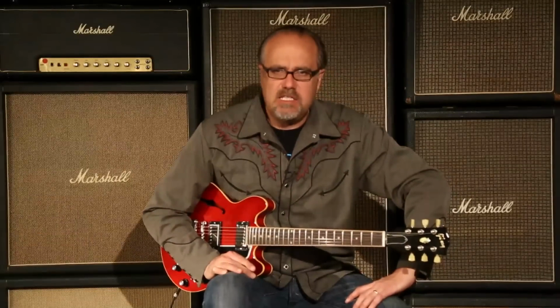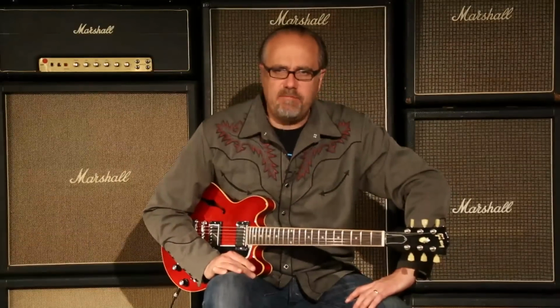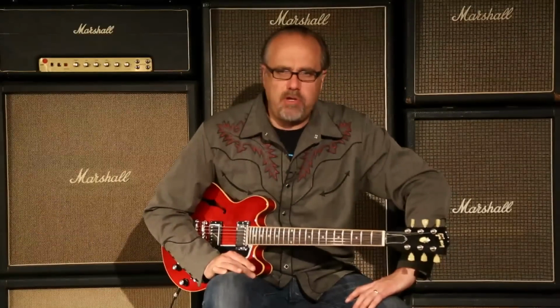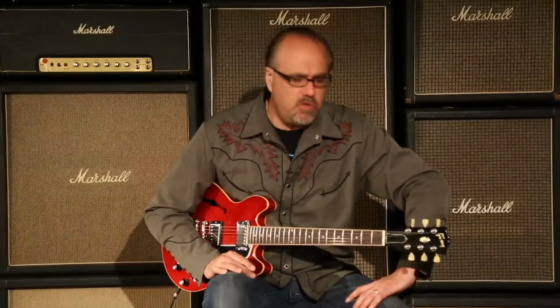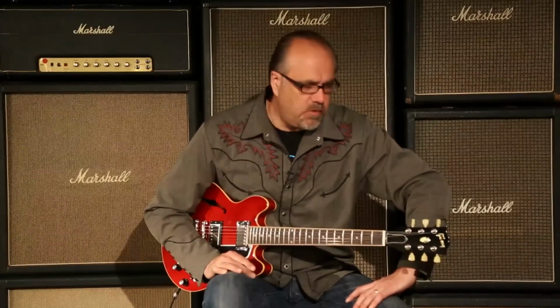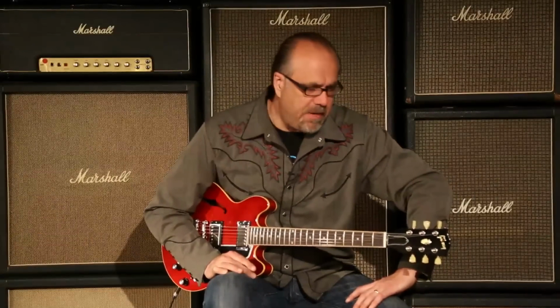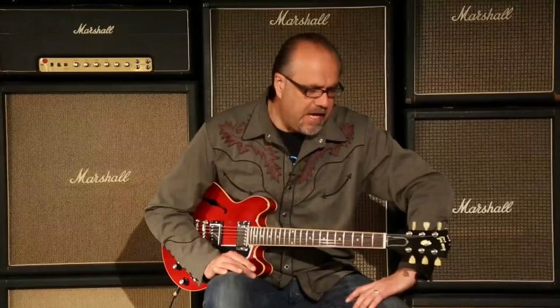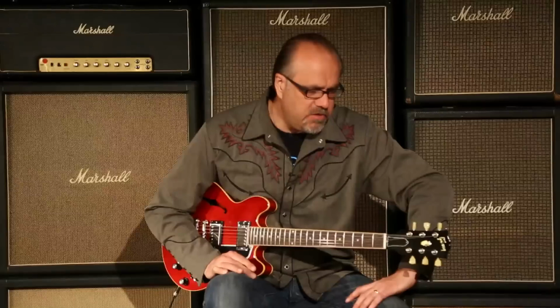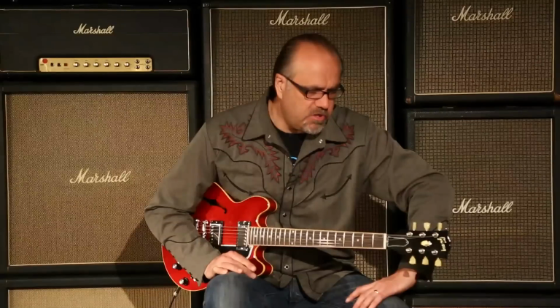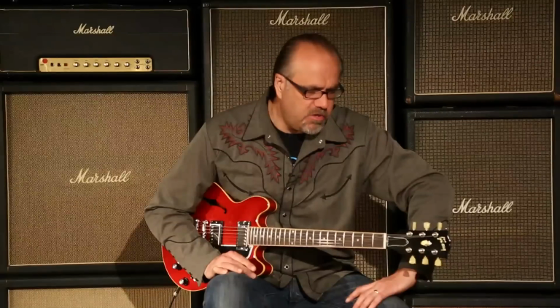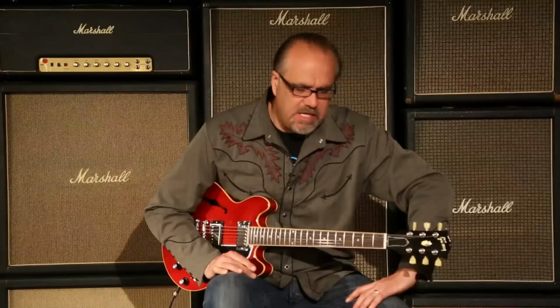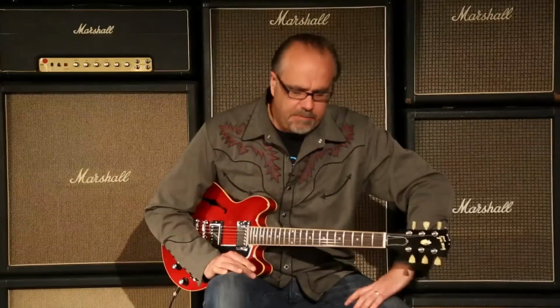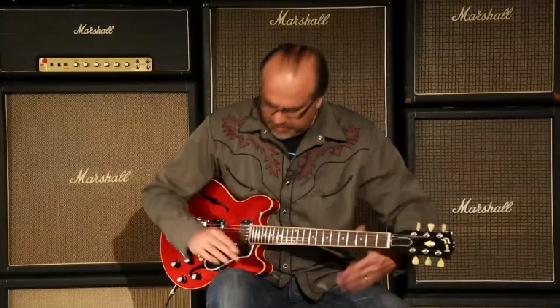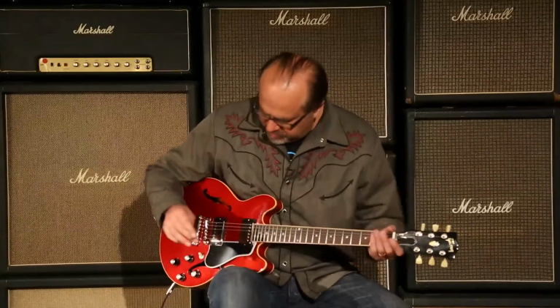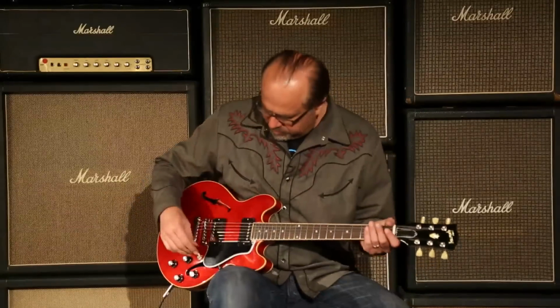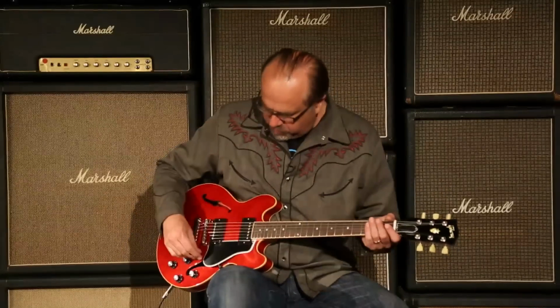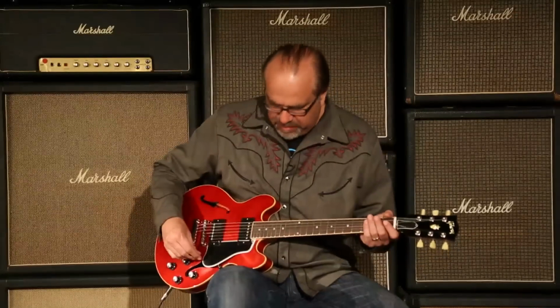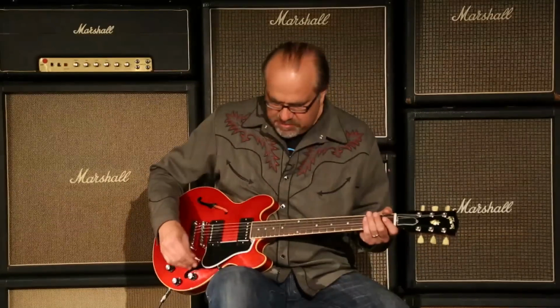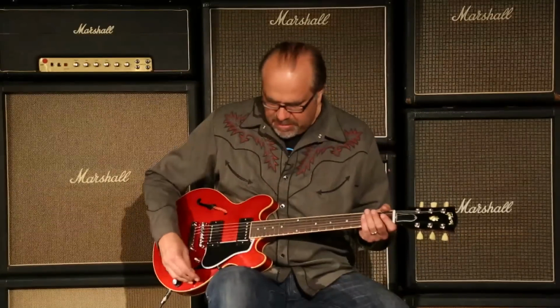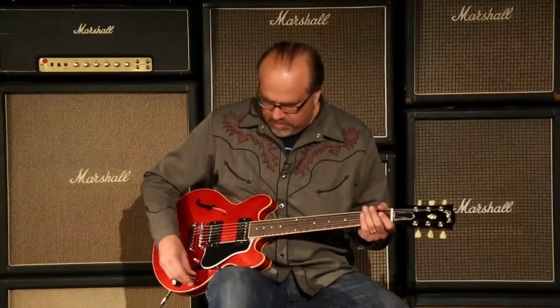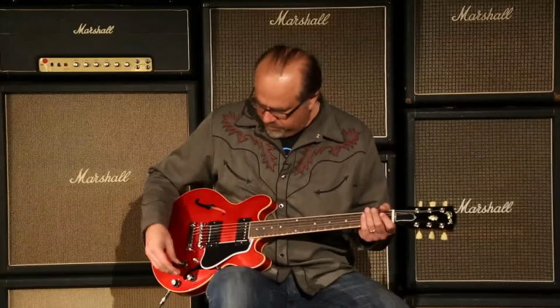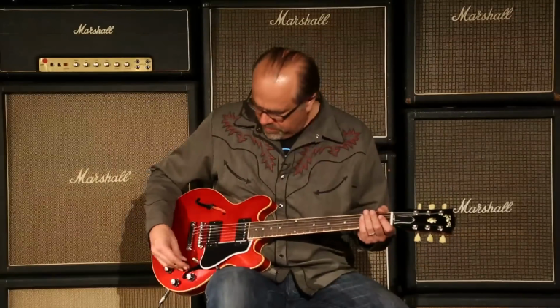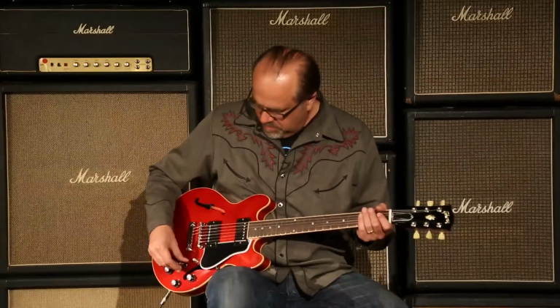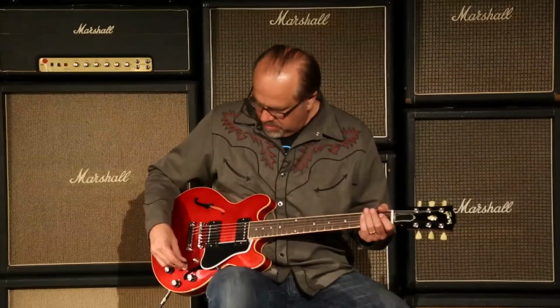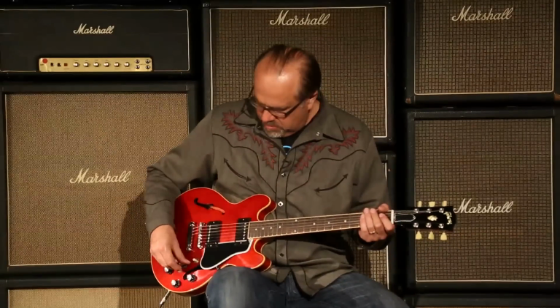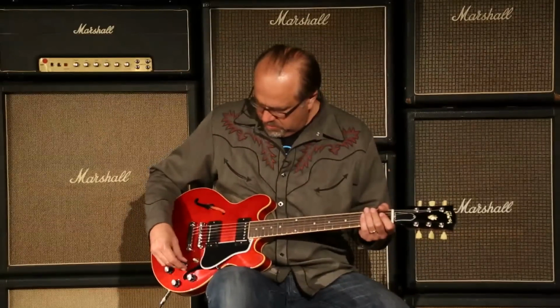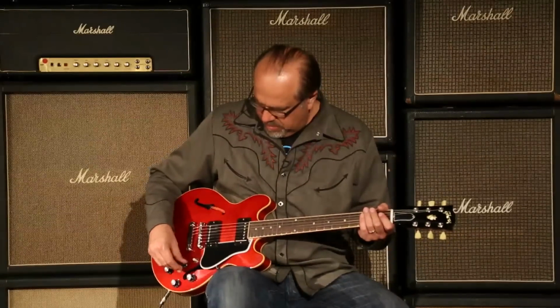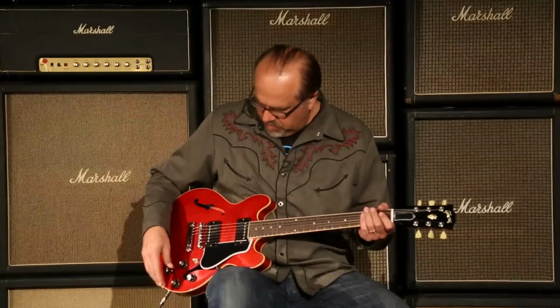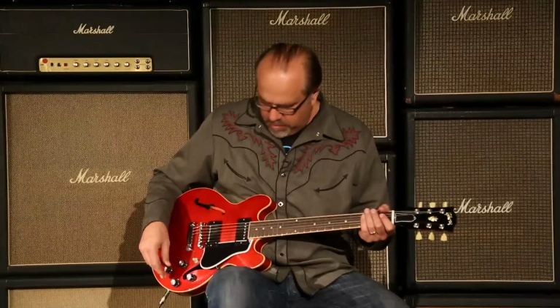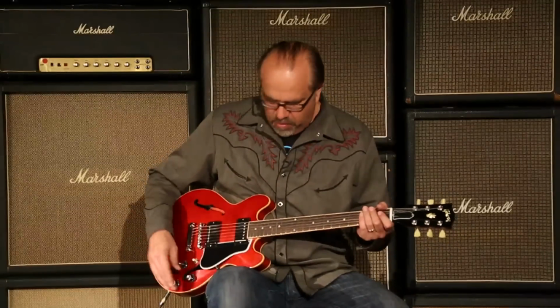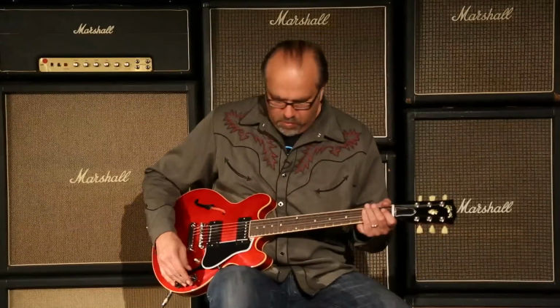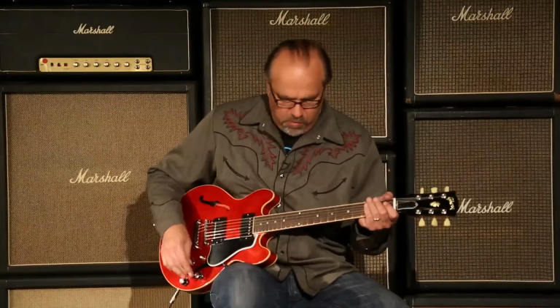Antique Red. 7.23 pounds. You just heard the neck pickup. Let's hear both pickups together and see what we got going on.